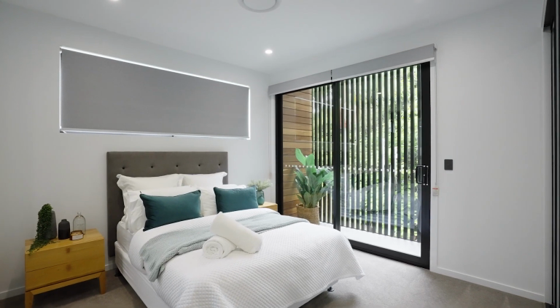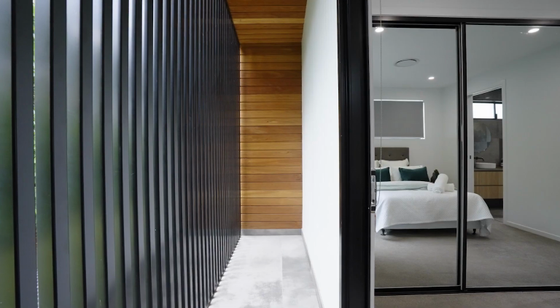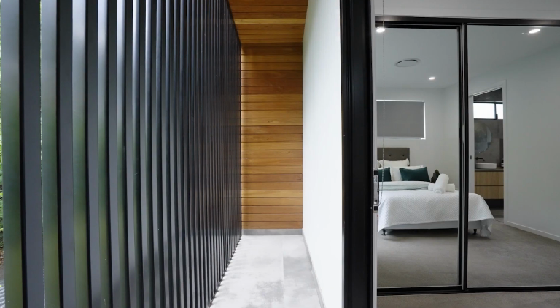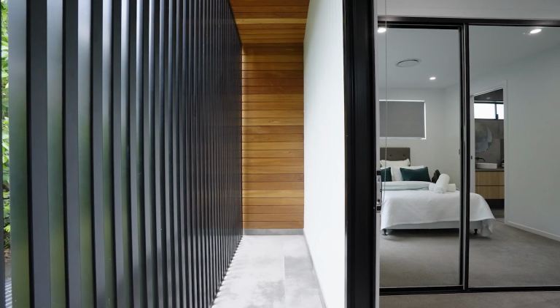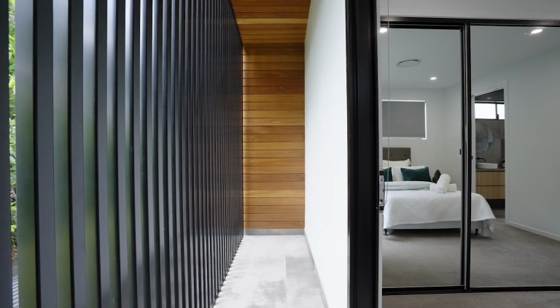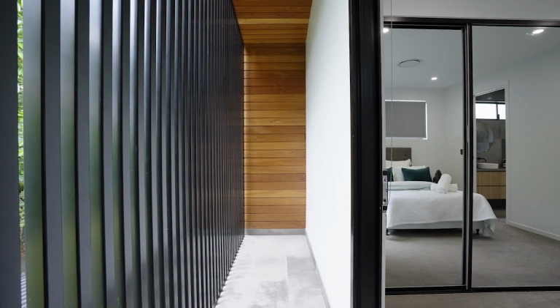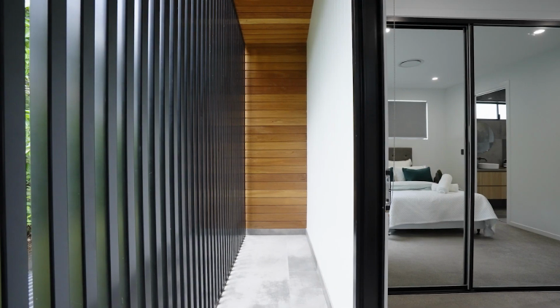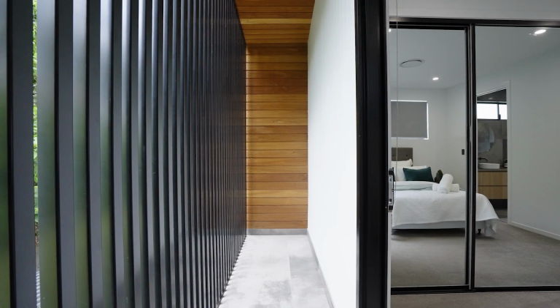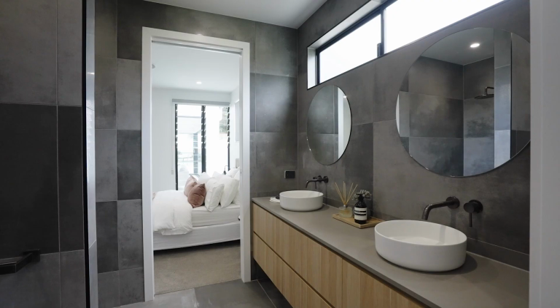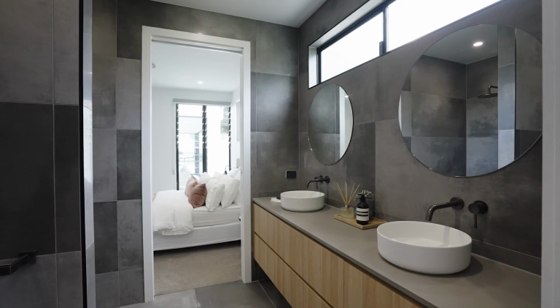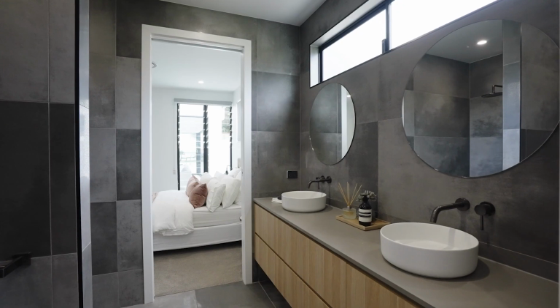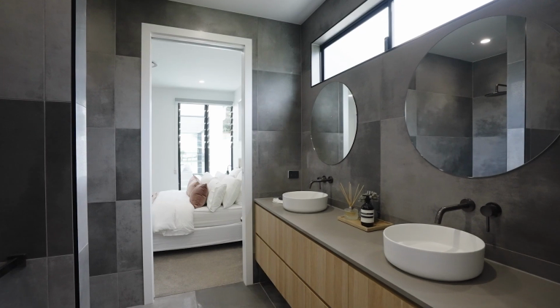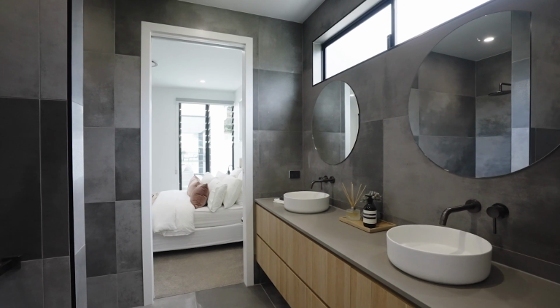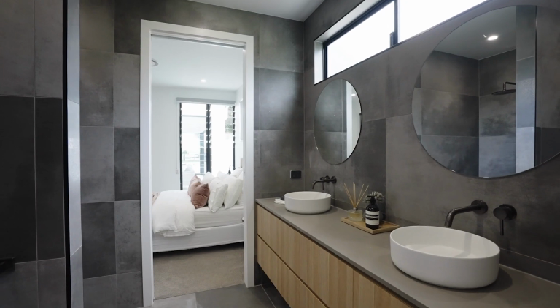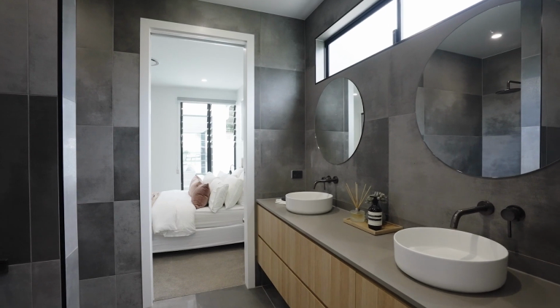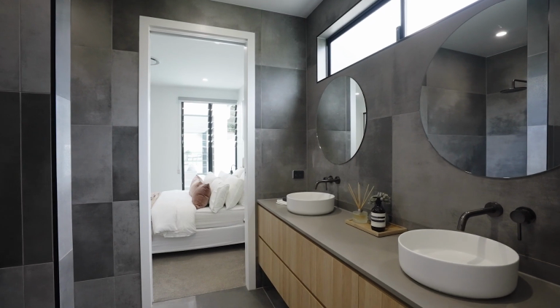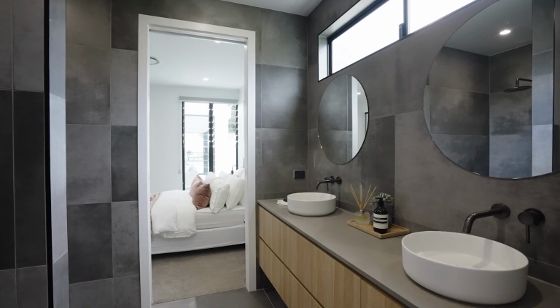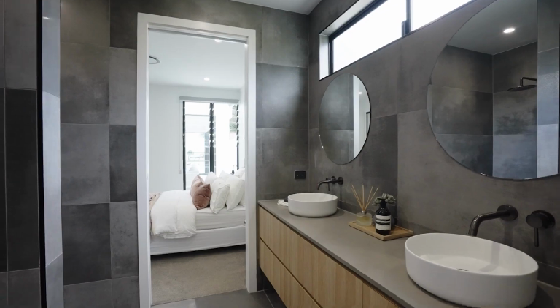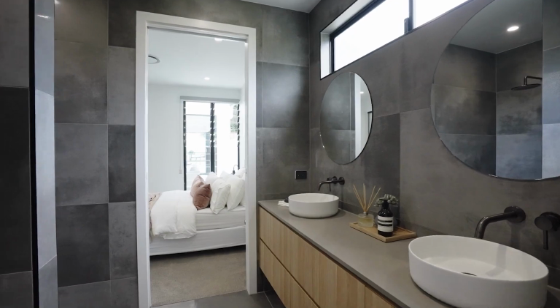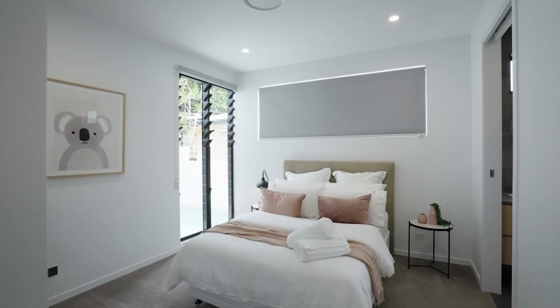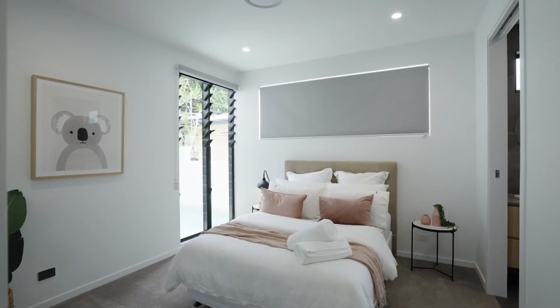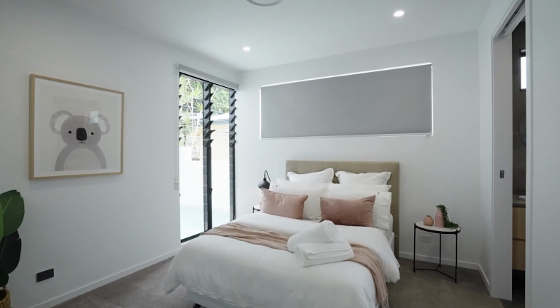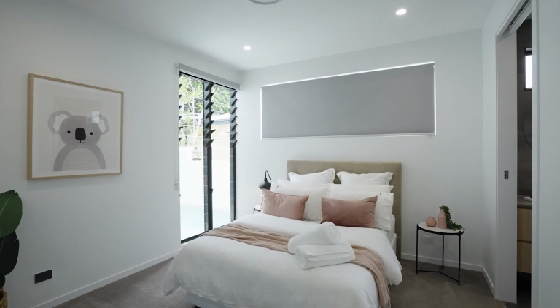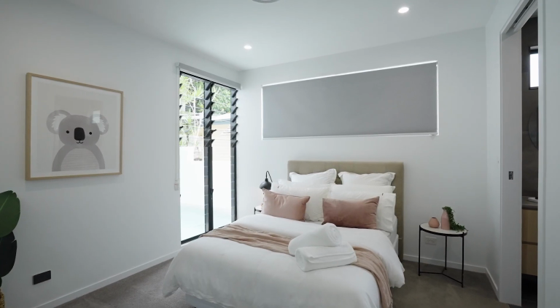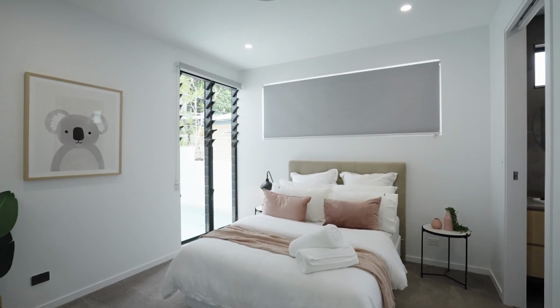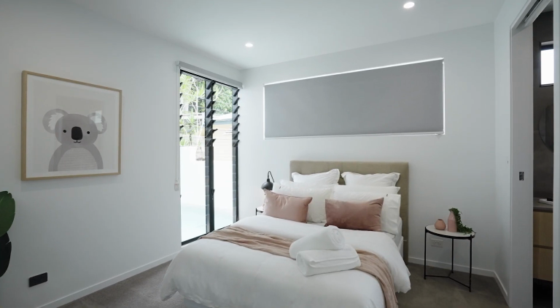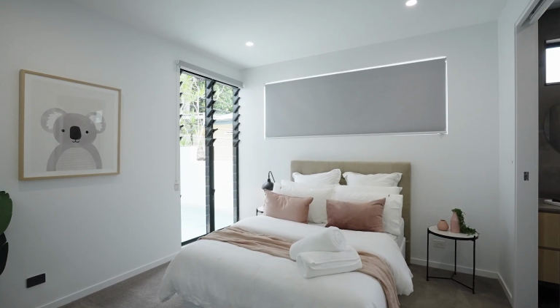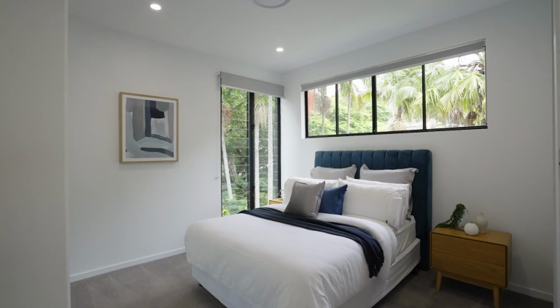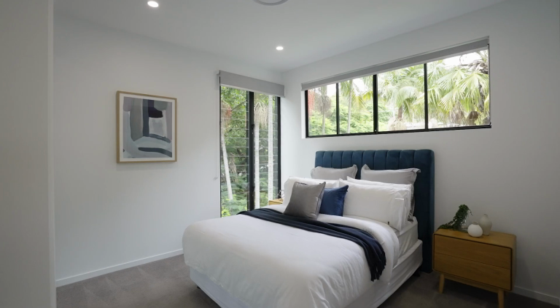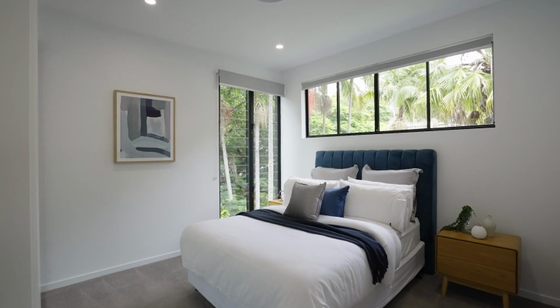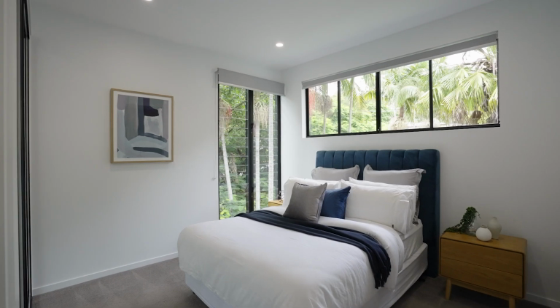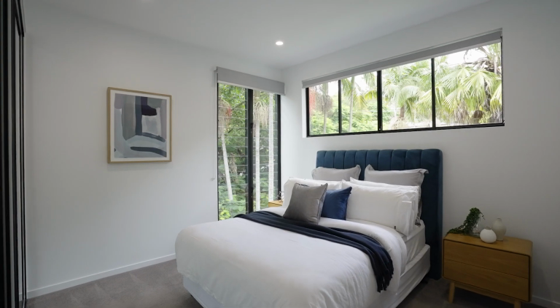Then down the hallway, you'll find three good sized bedrooms, all with access to bathrooms.